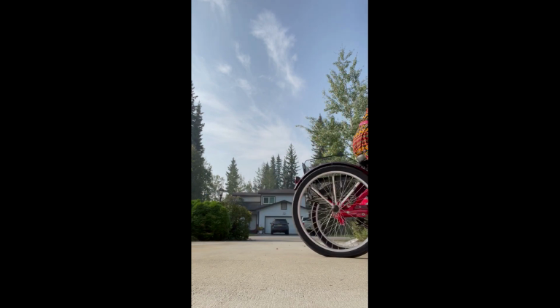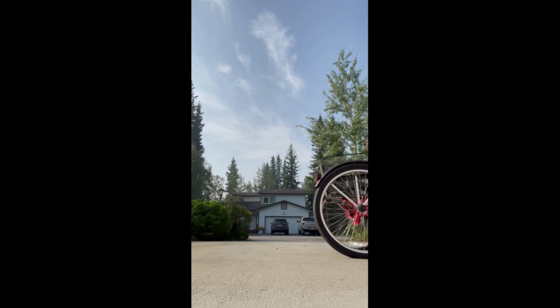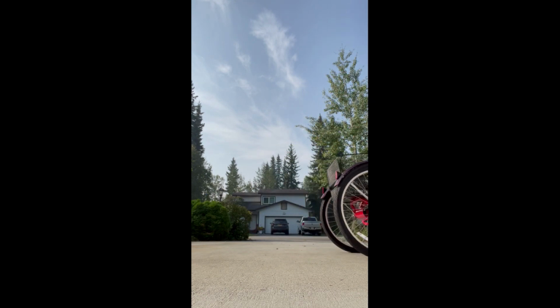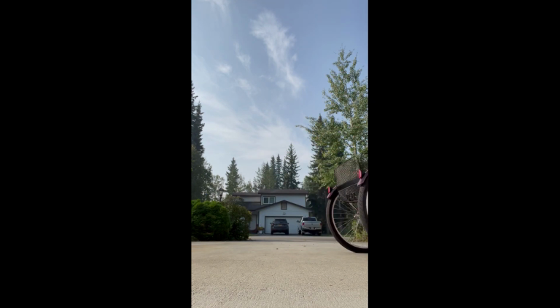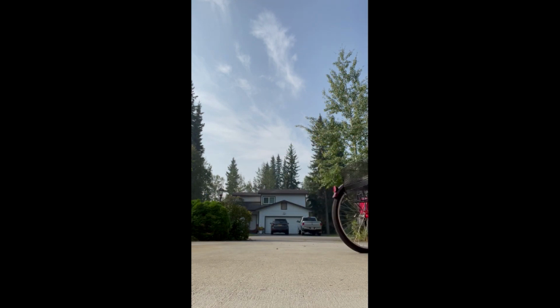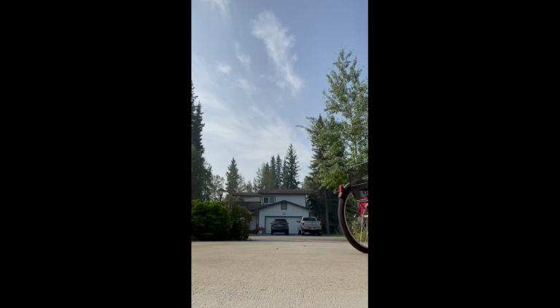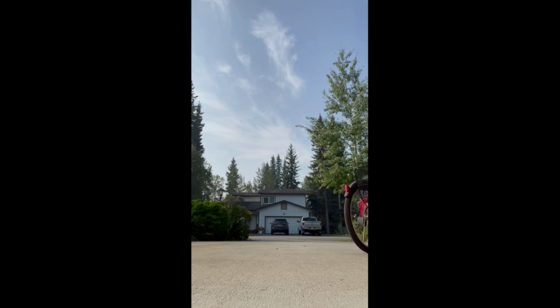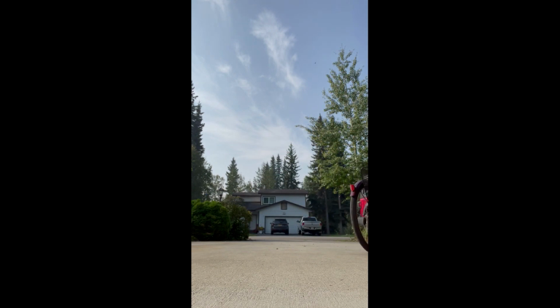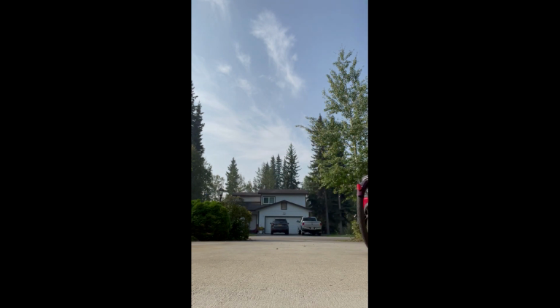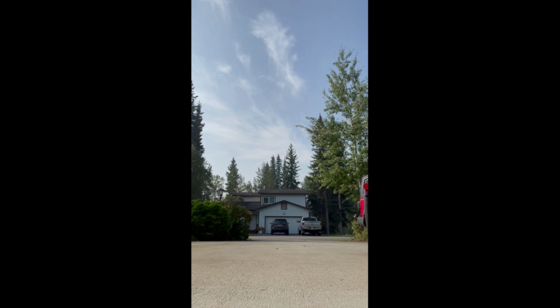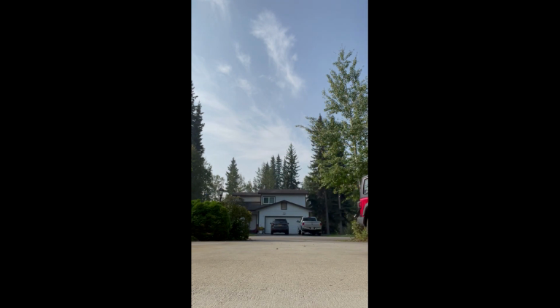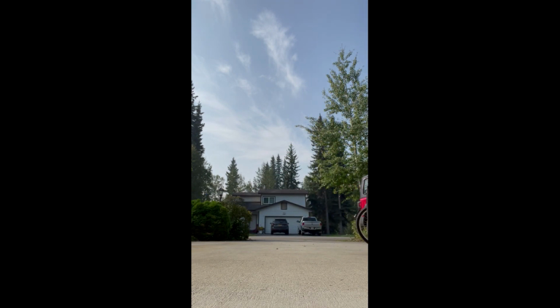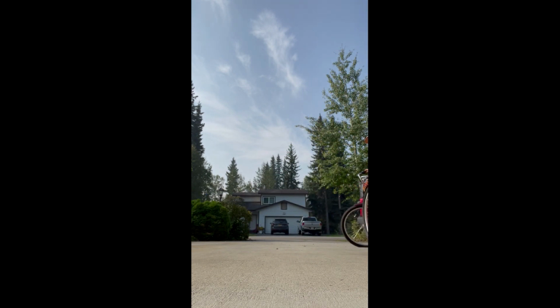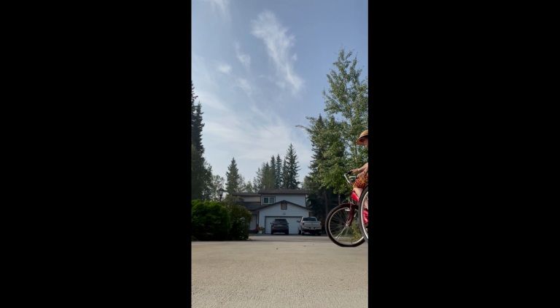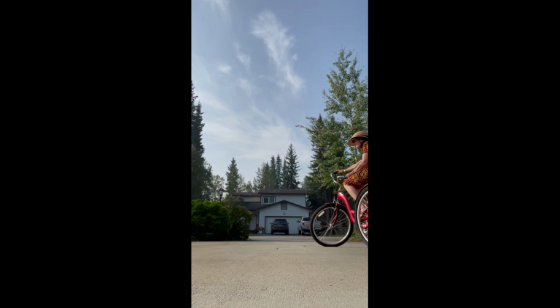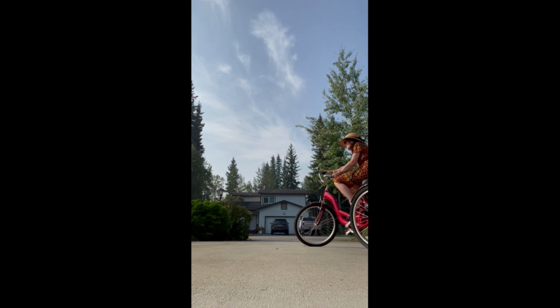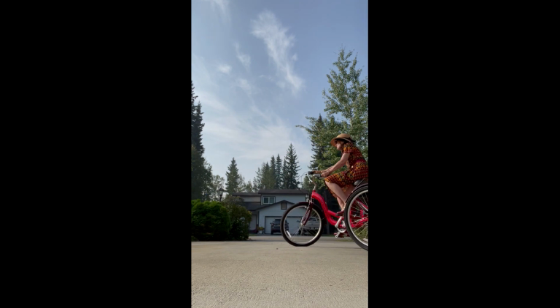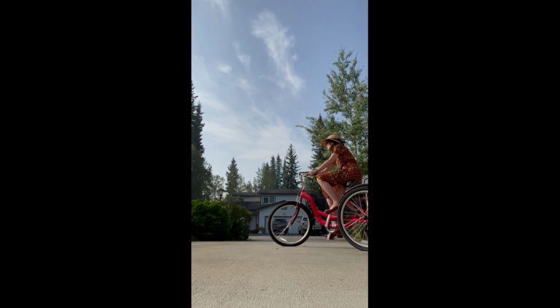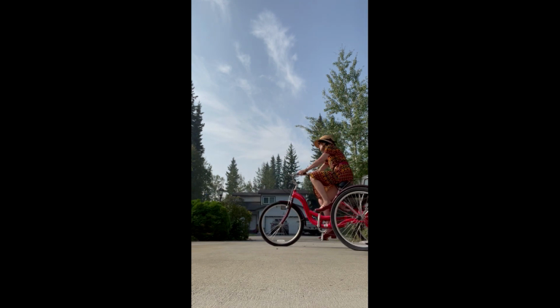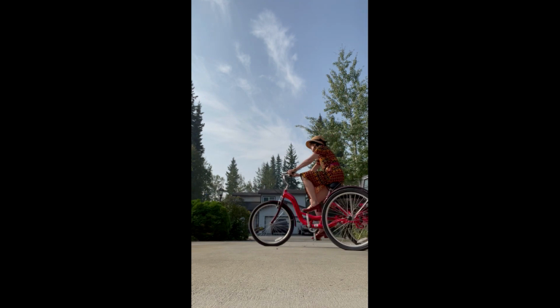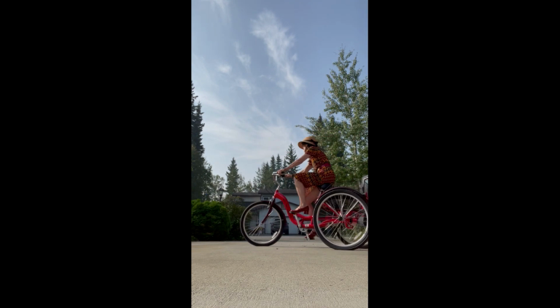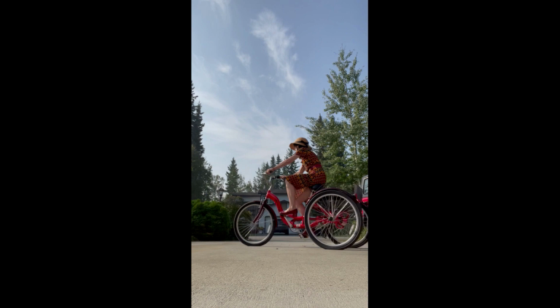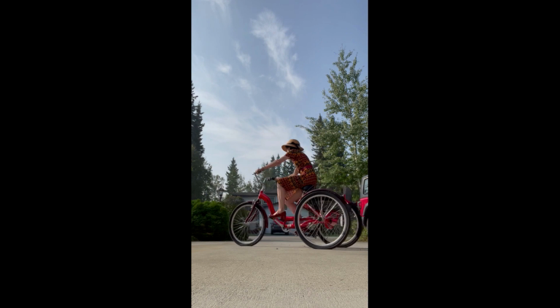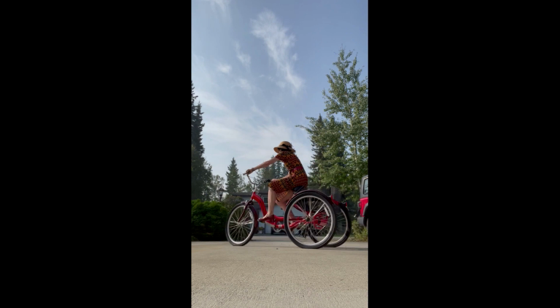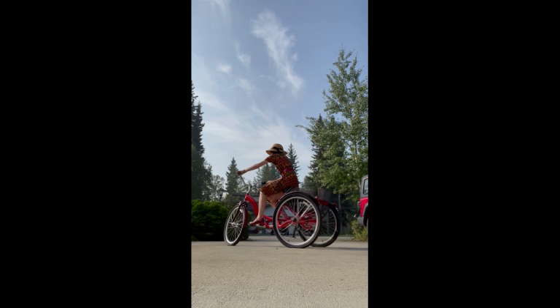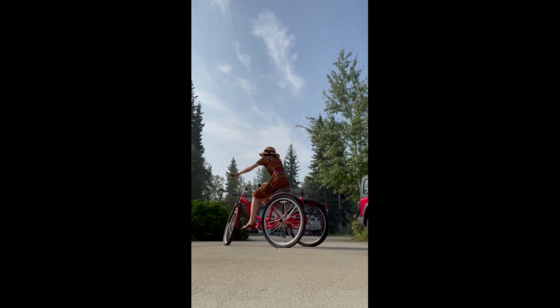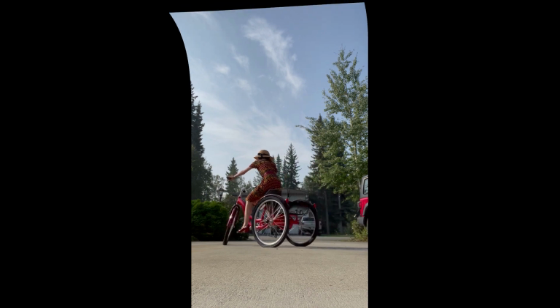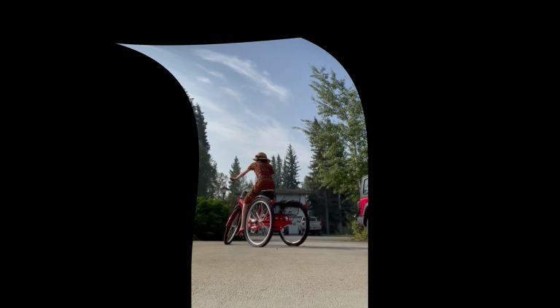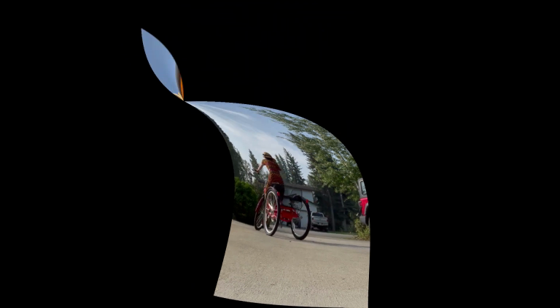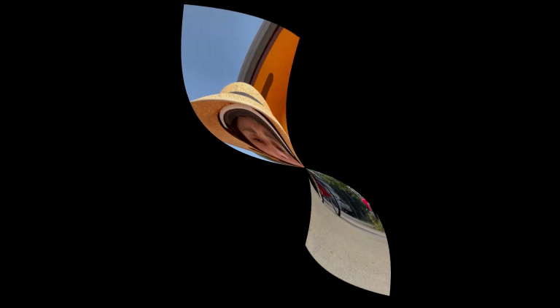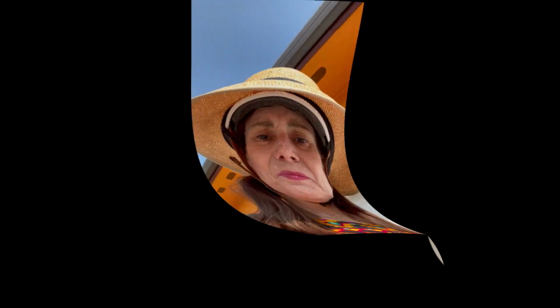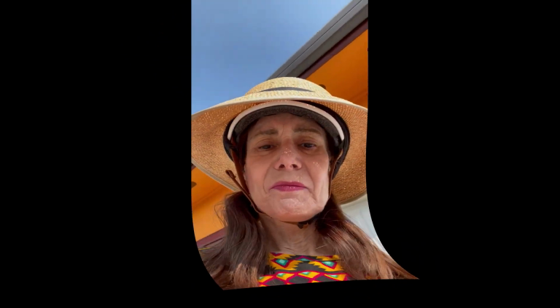The Bella Mary Janes are easy to style. More outfit ideas on the blog tomorrow.